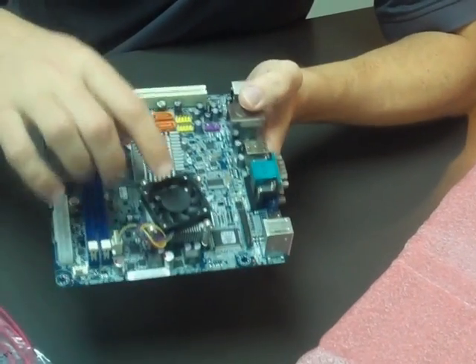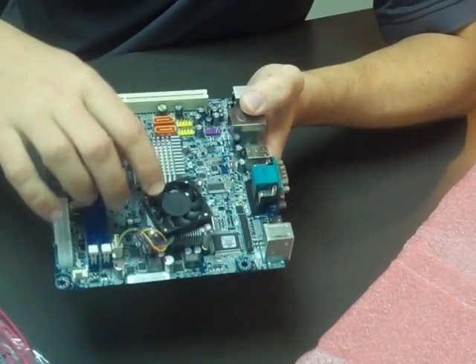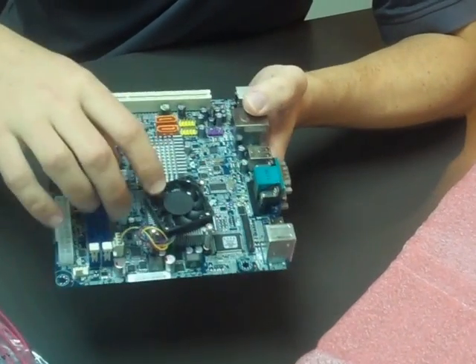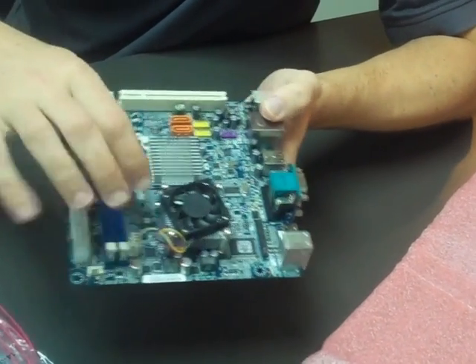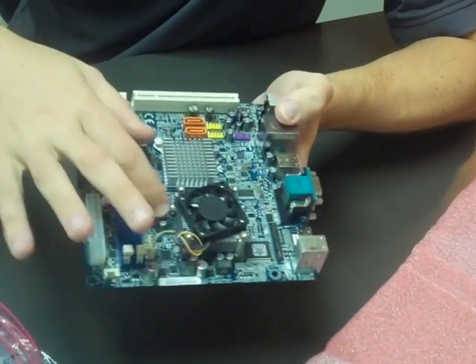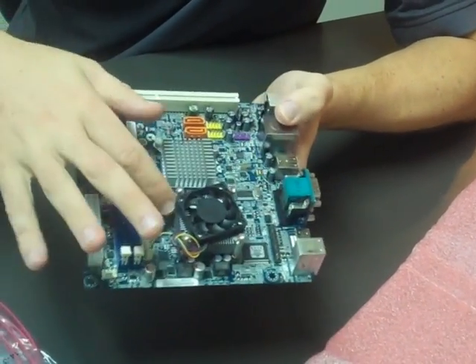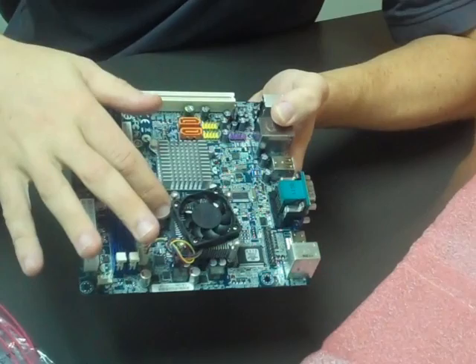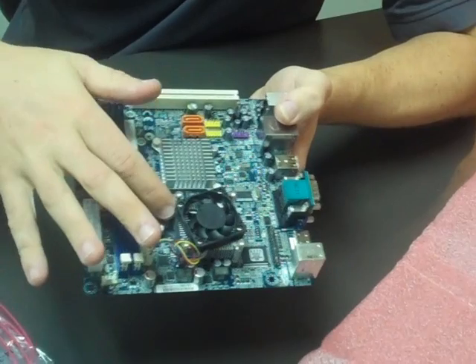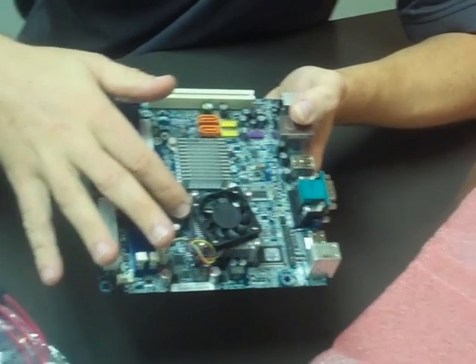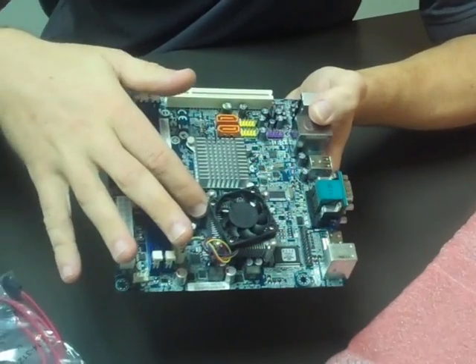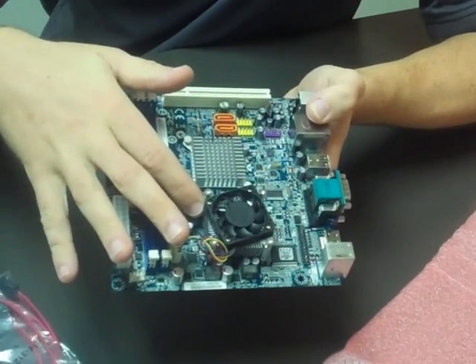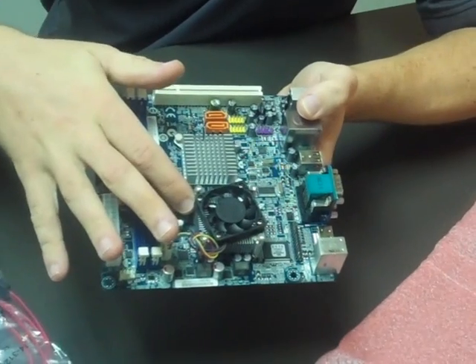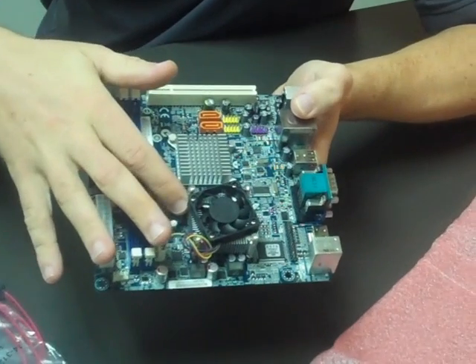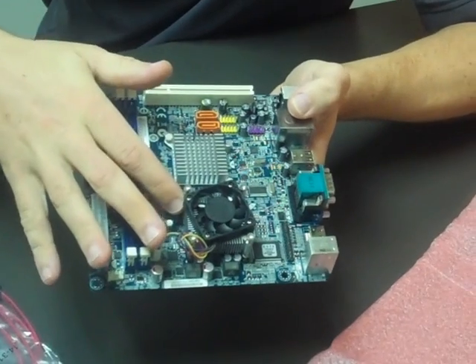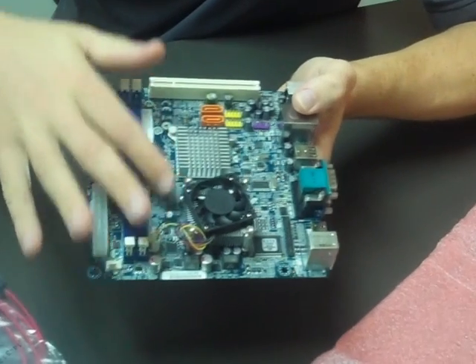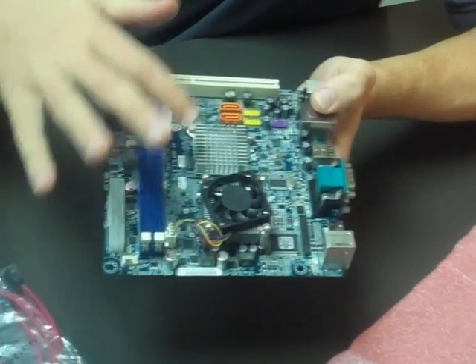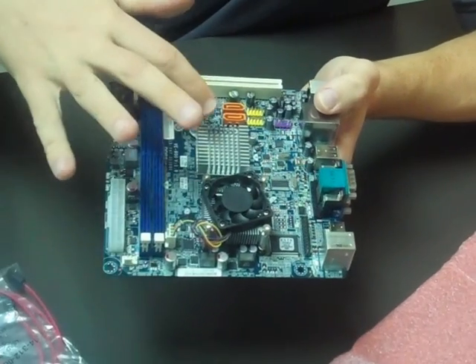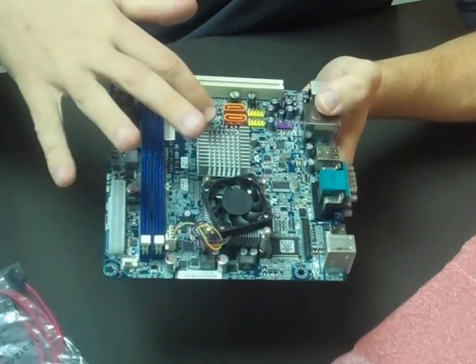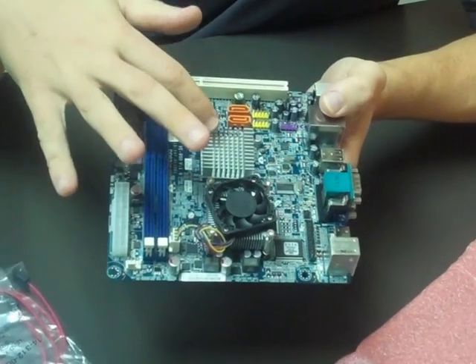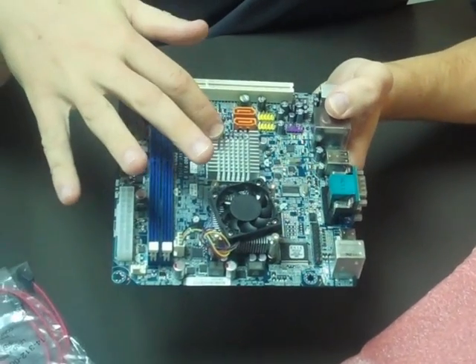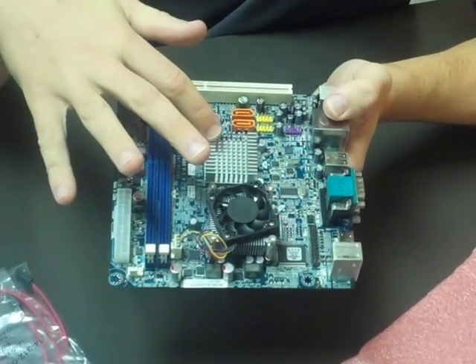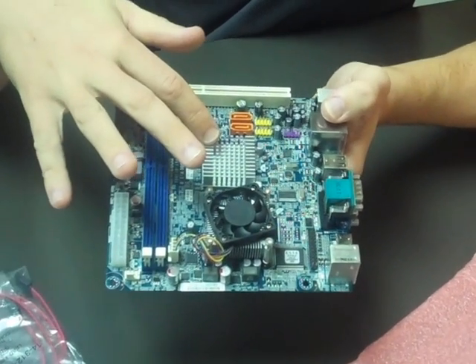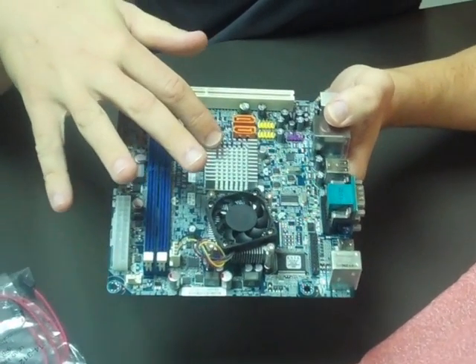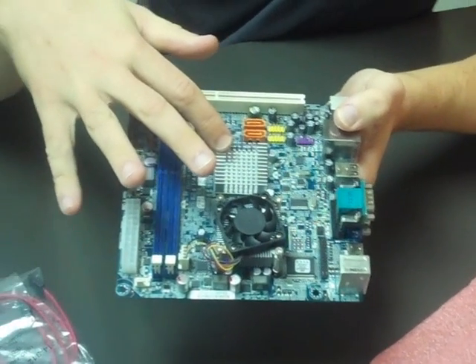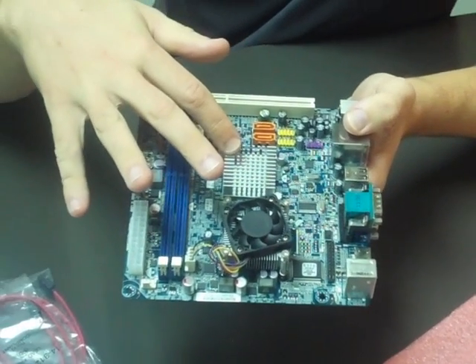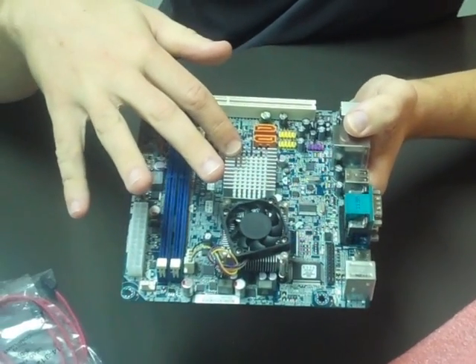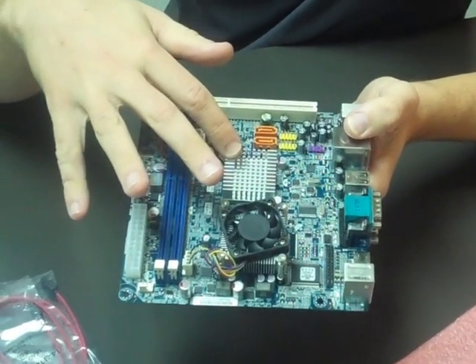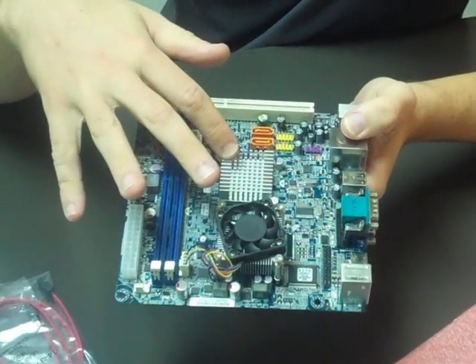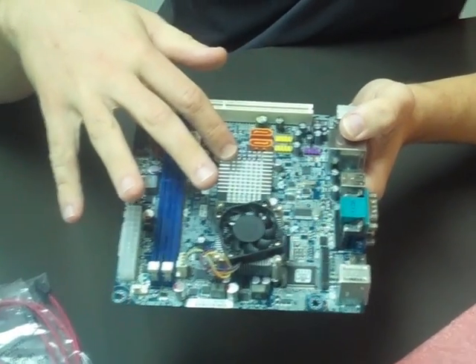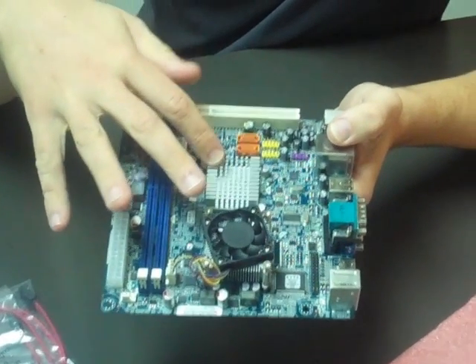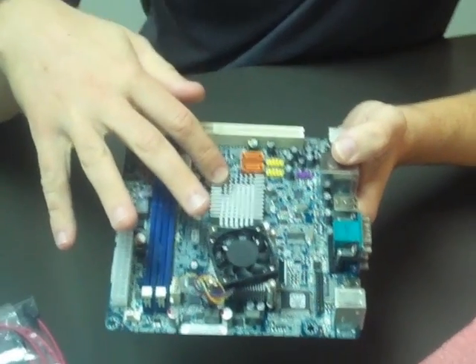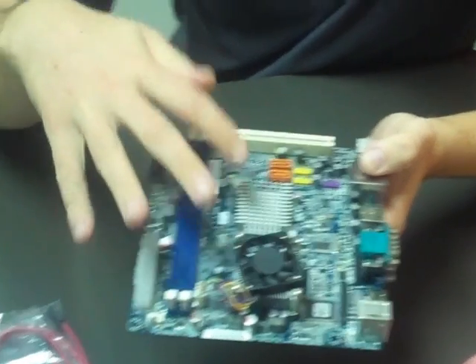Underneath here is our dual-core processor and the VX900 processor as well.